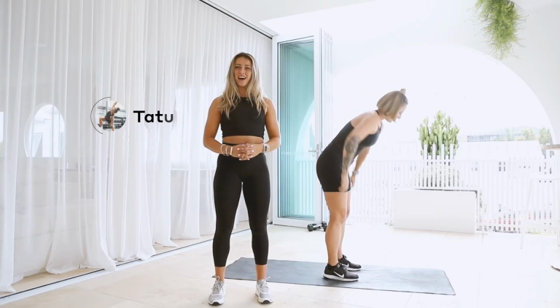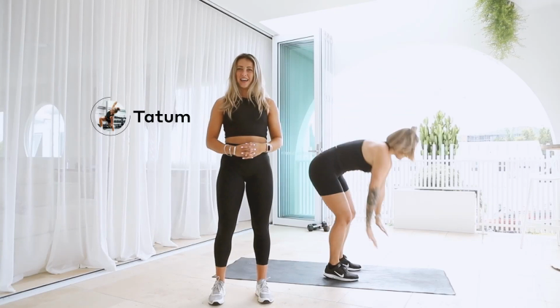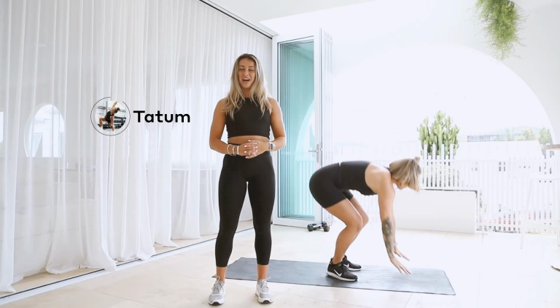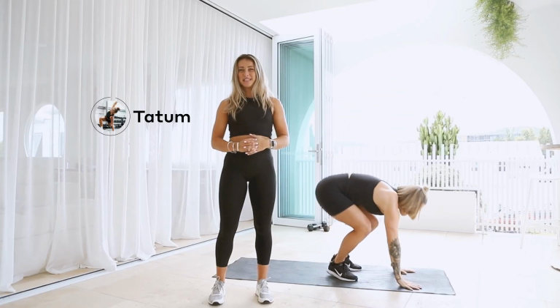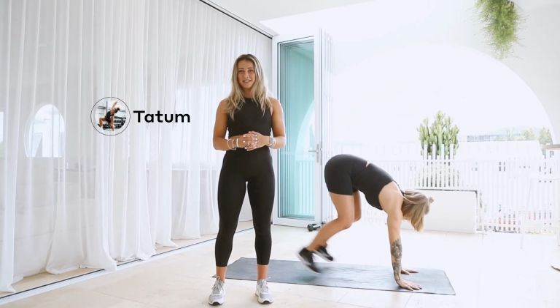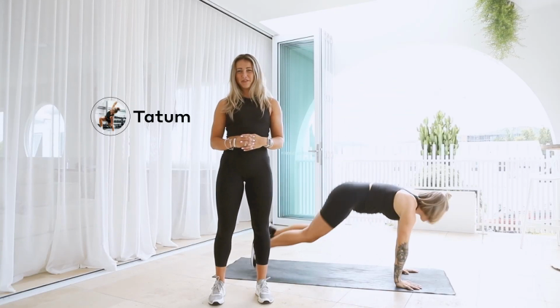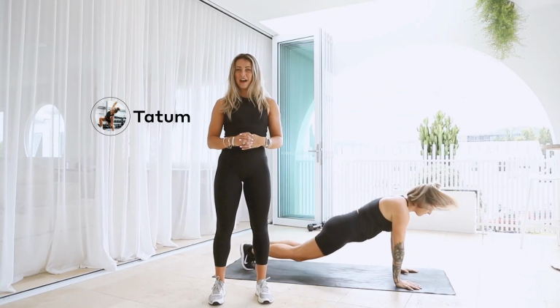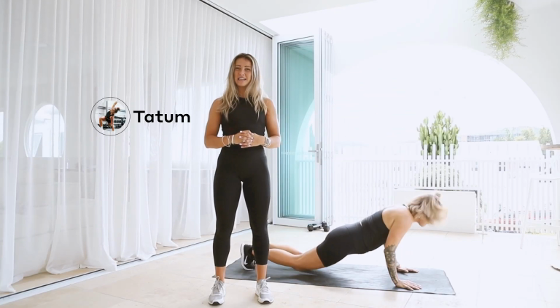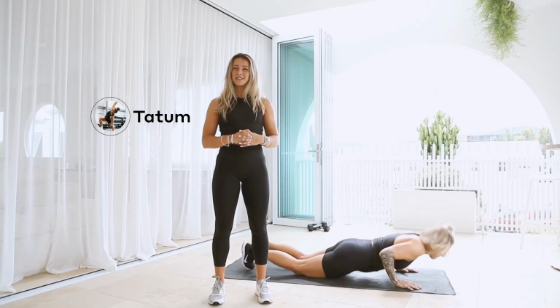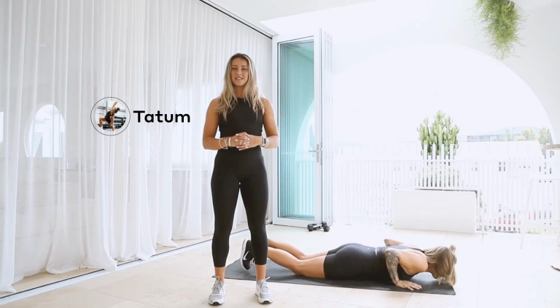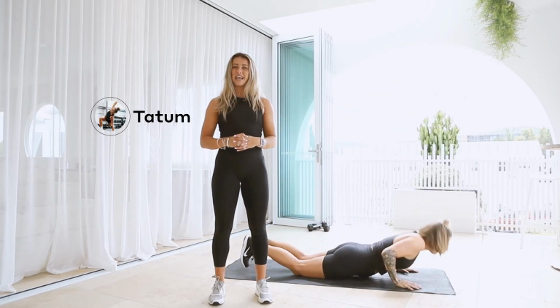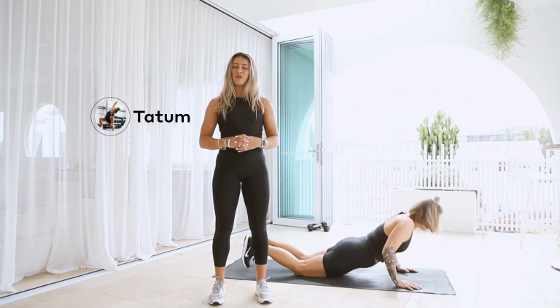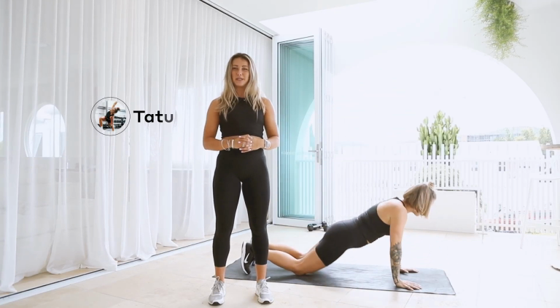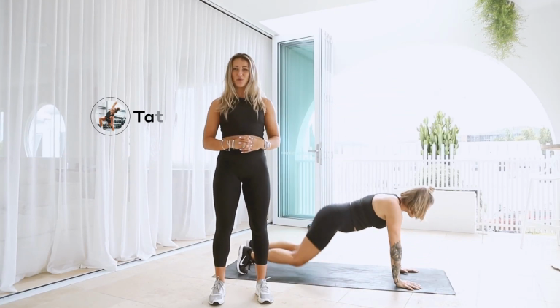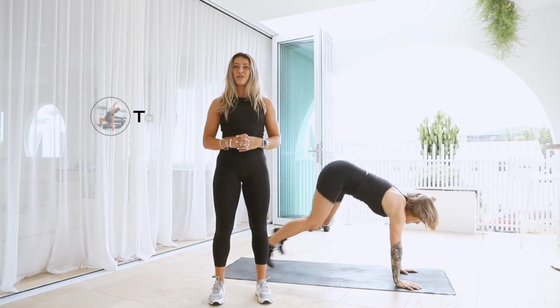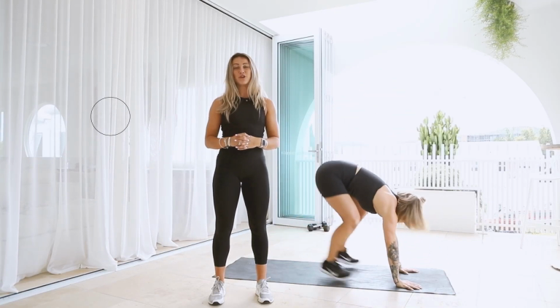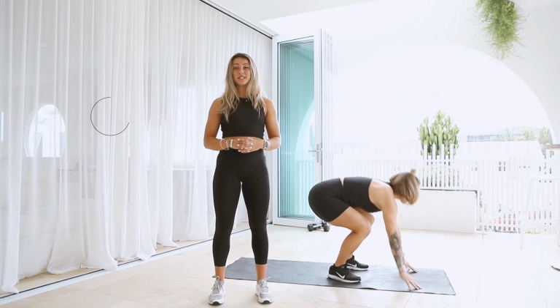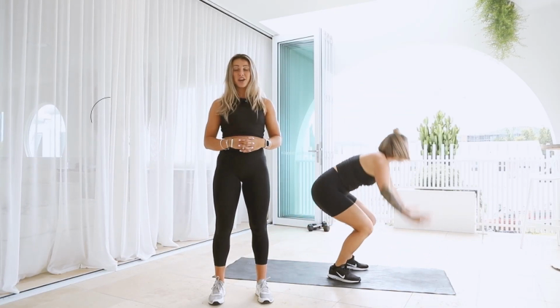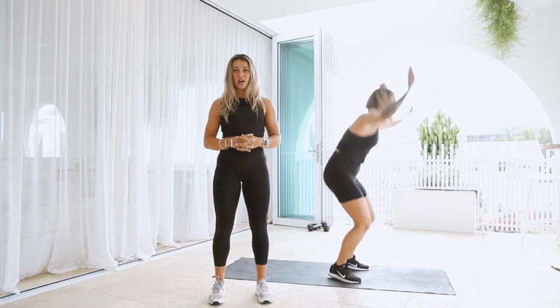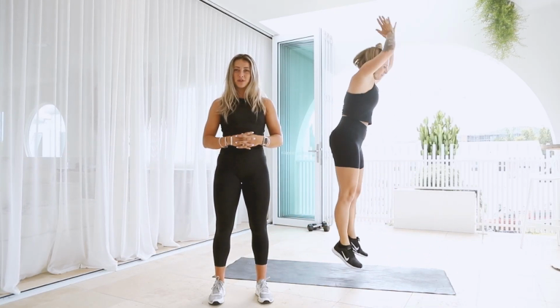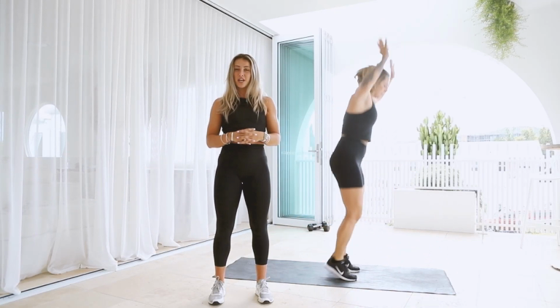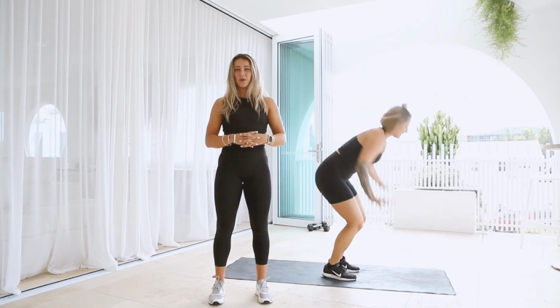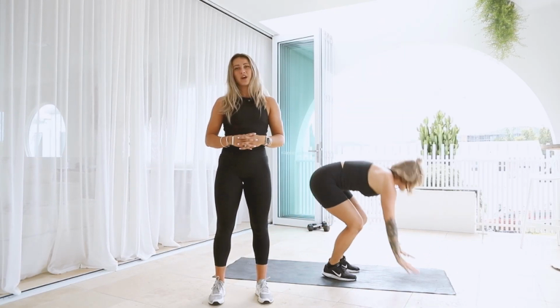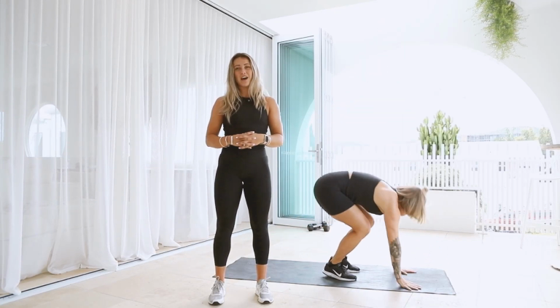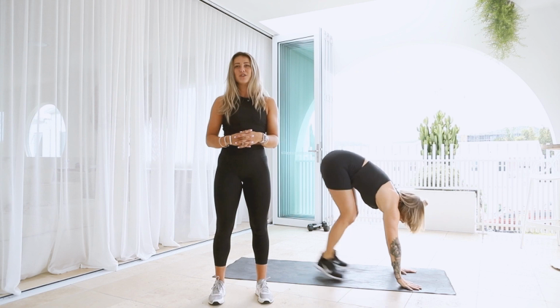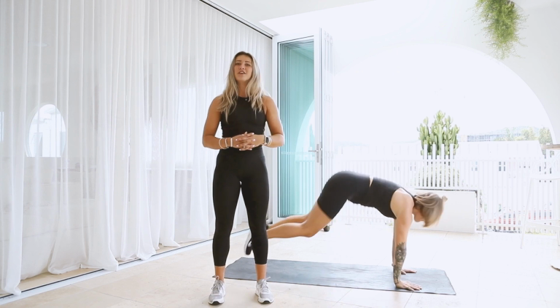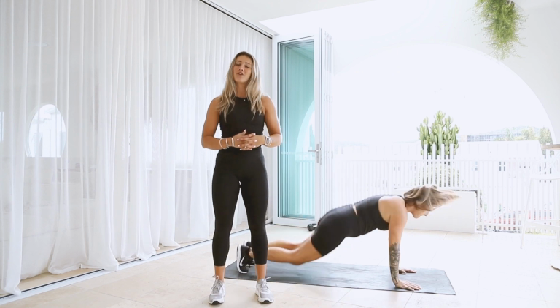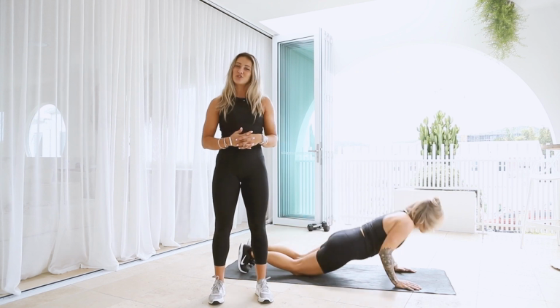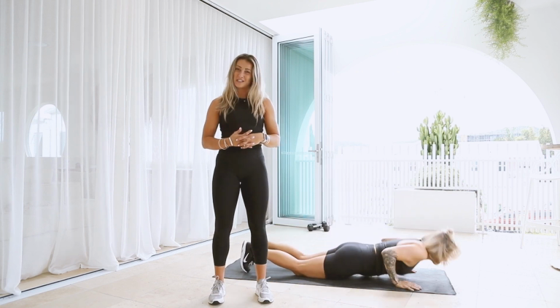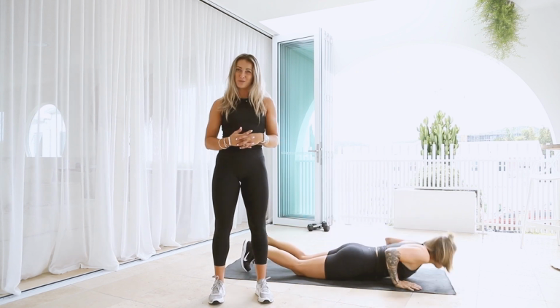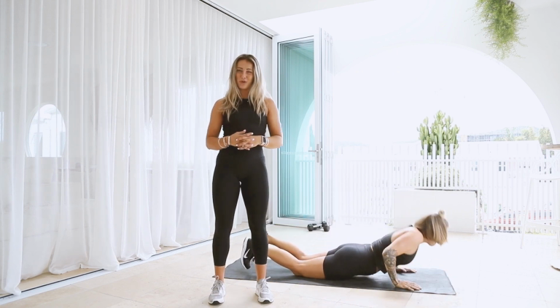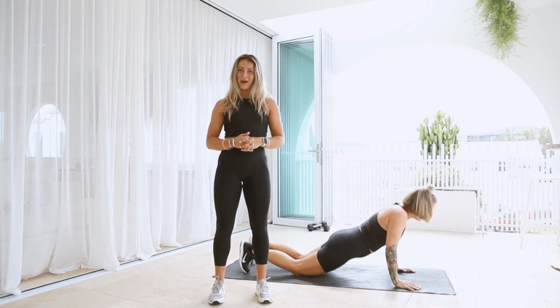Hi, I'm Tatum from VAAS and today I will be talking you through a circuit workout from the Transform program.